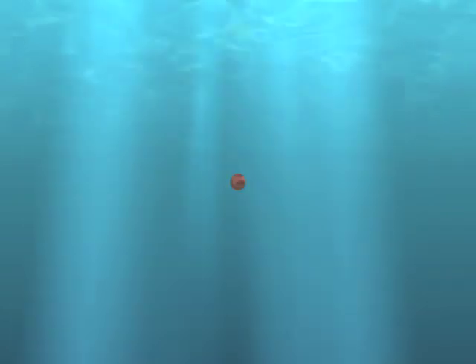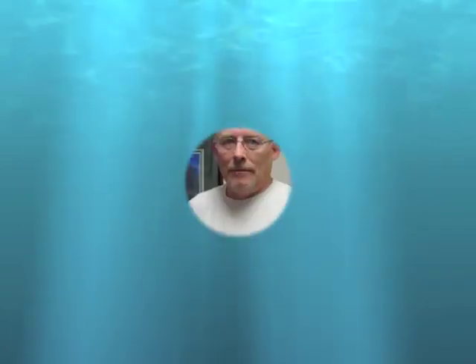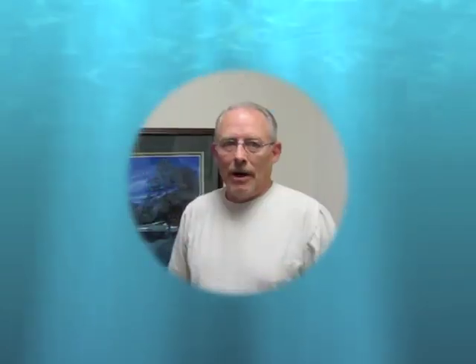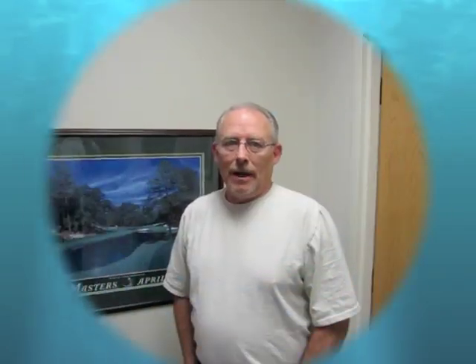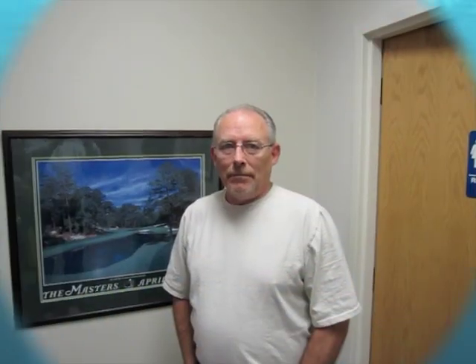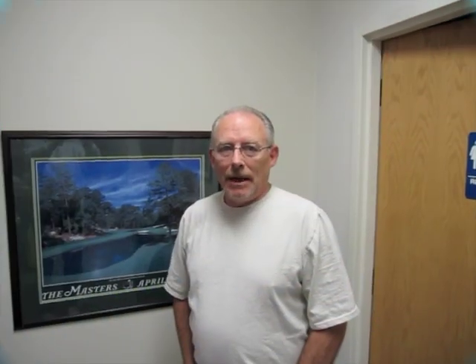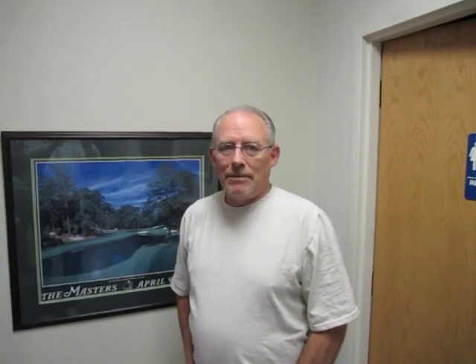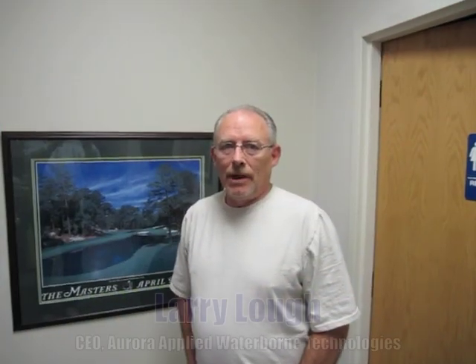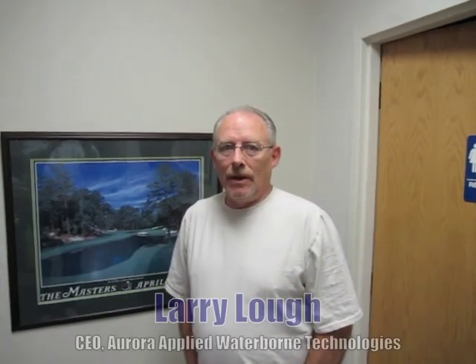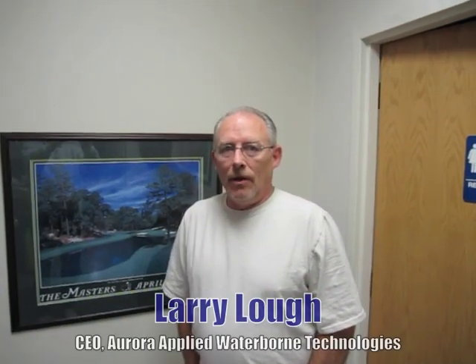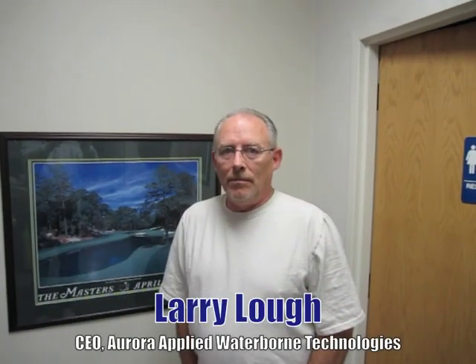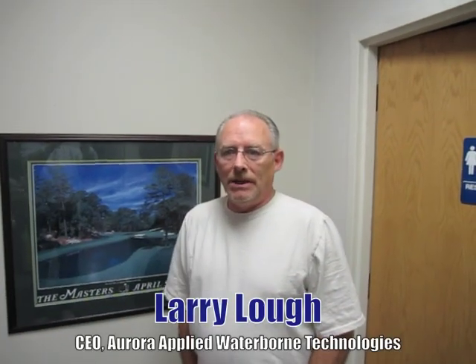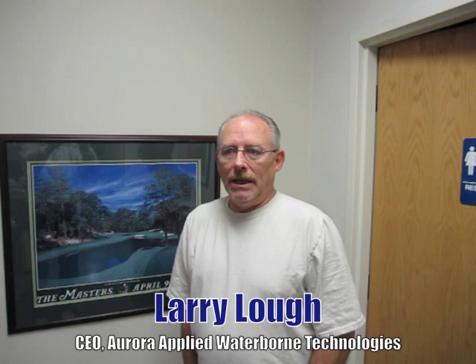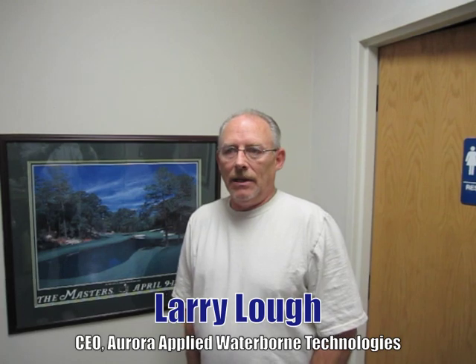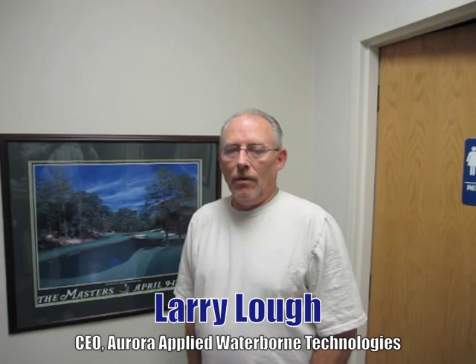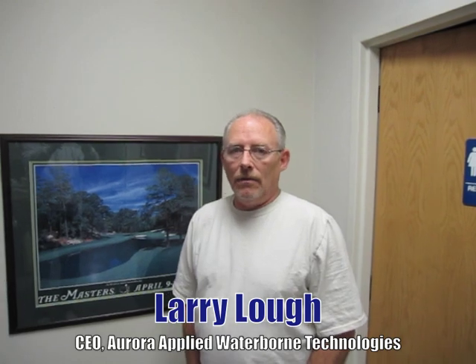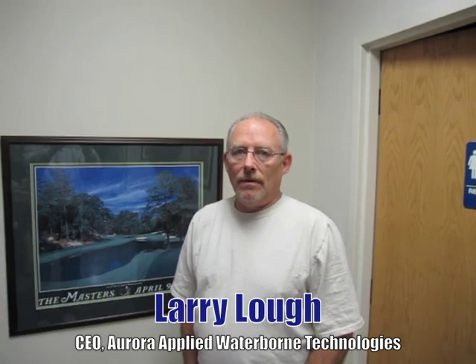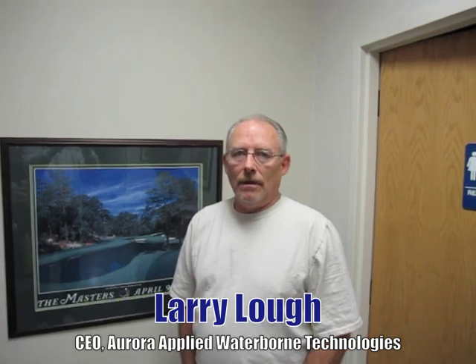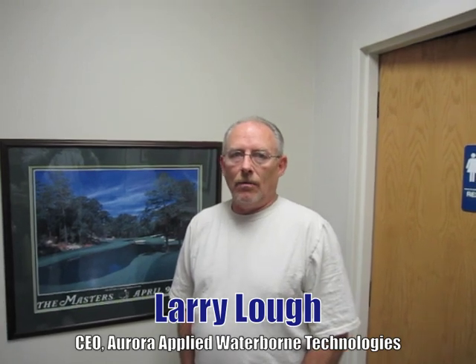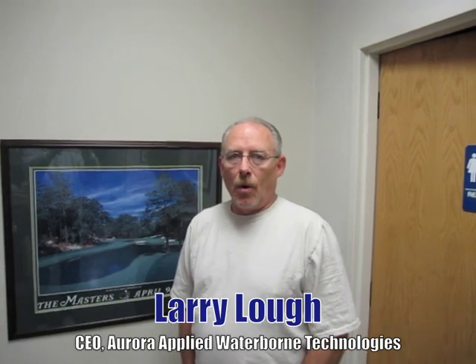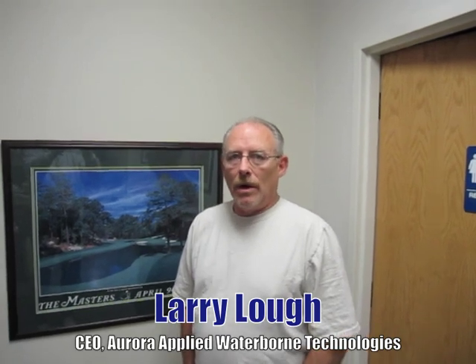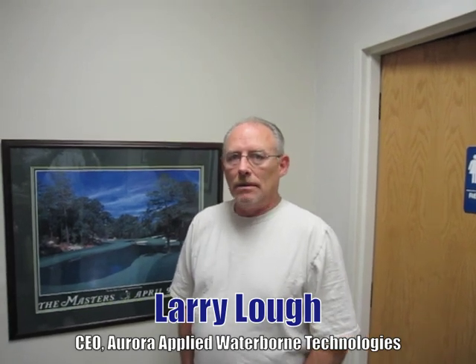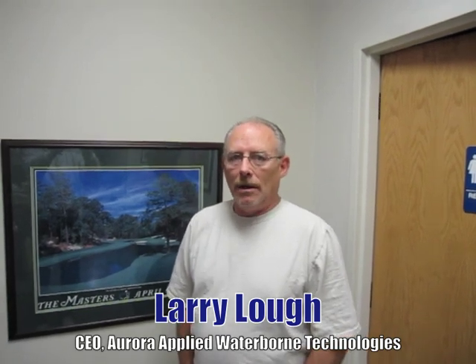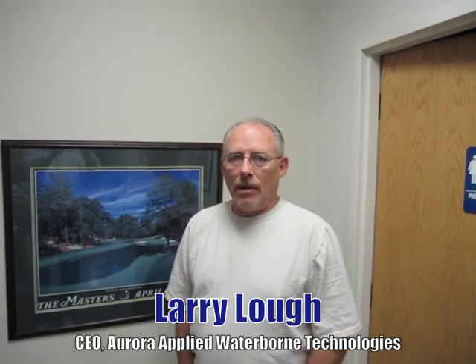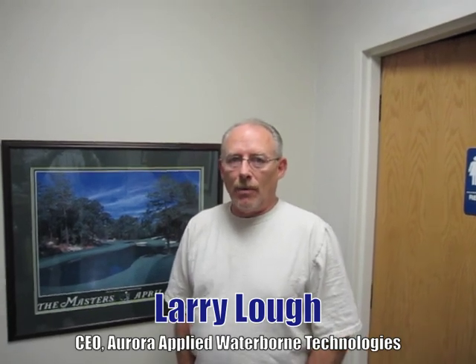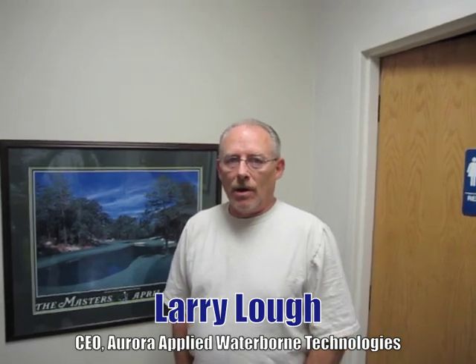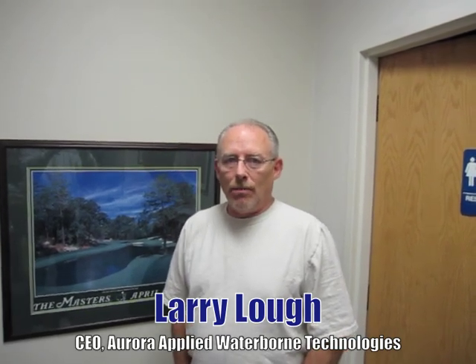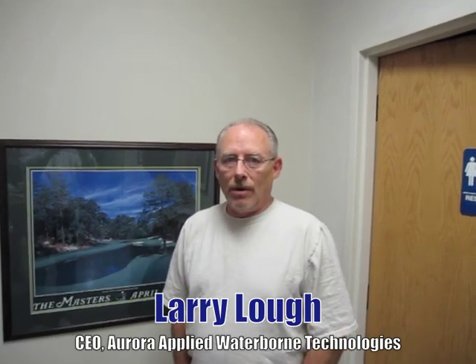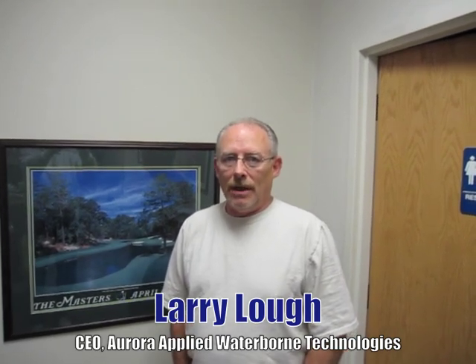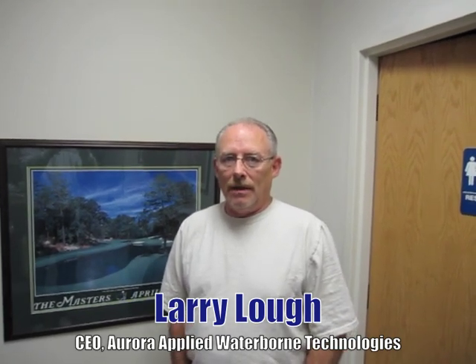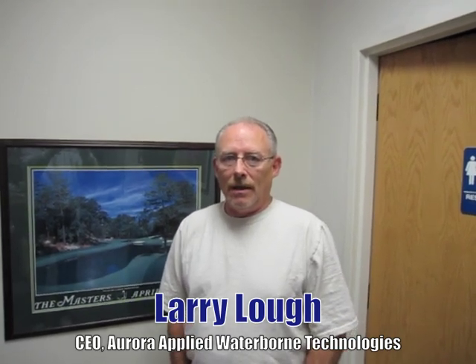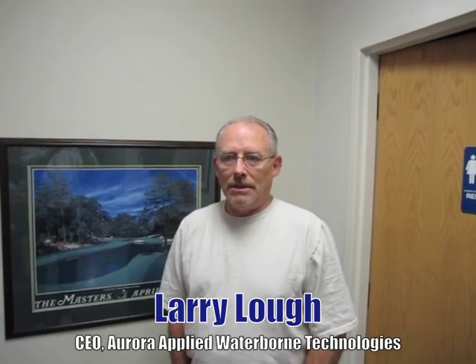Hi, my name is Larry Lowe. I'm CEO of Aurora Applied Waterborne Technologies.